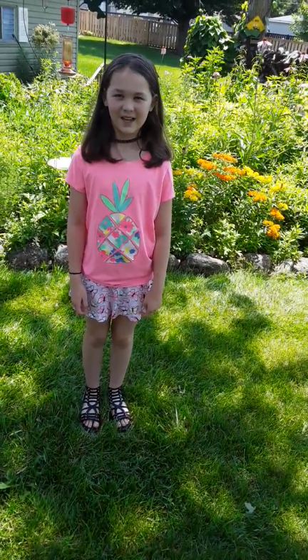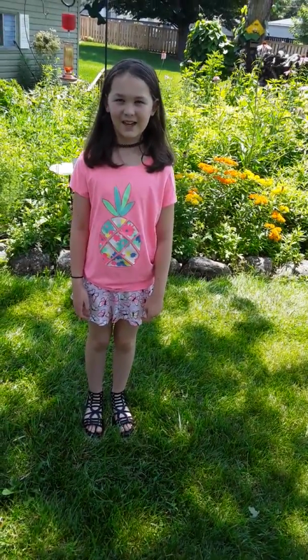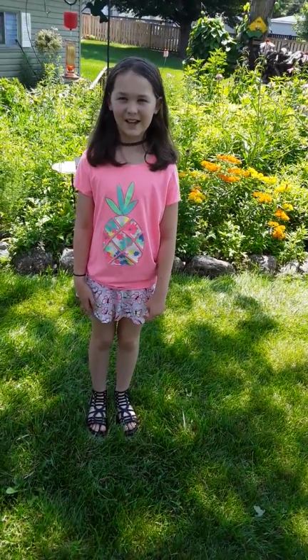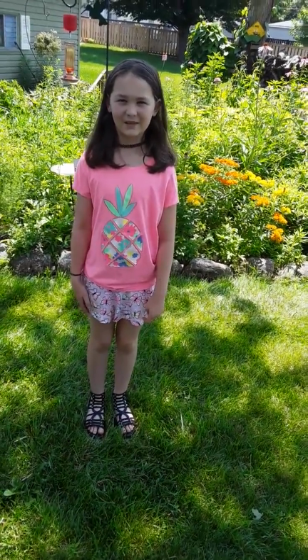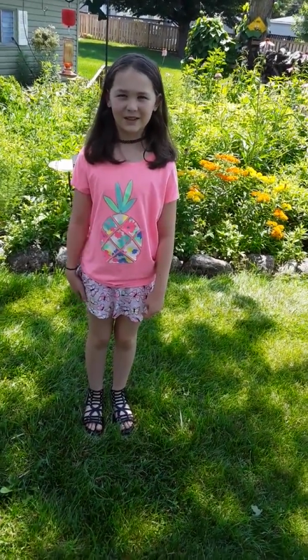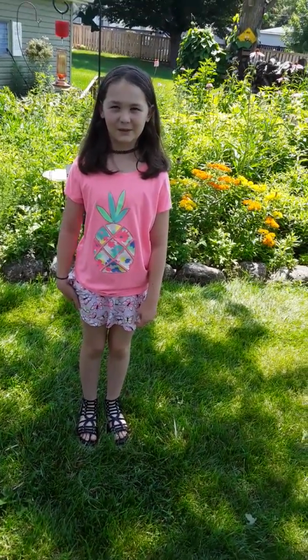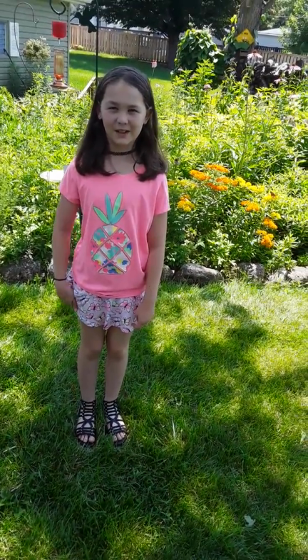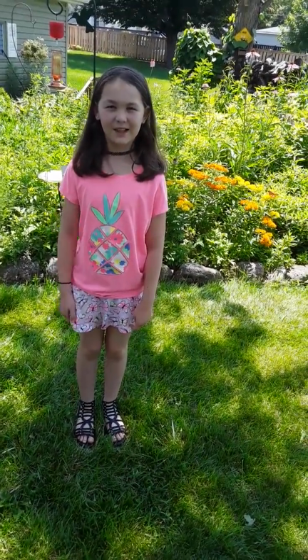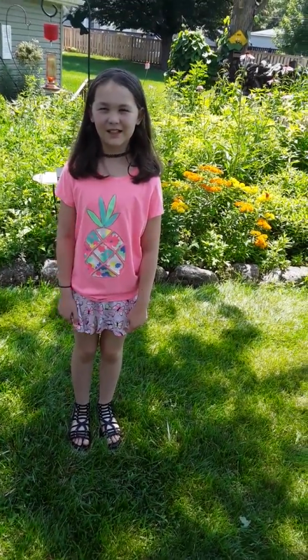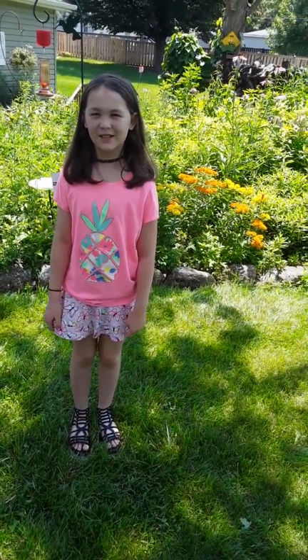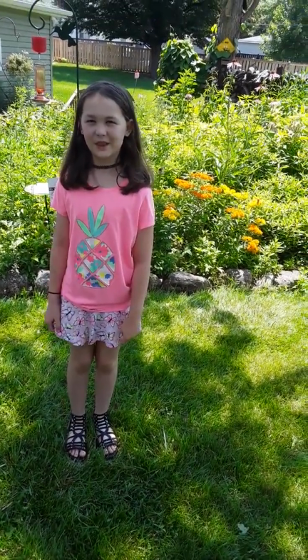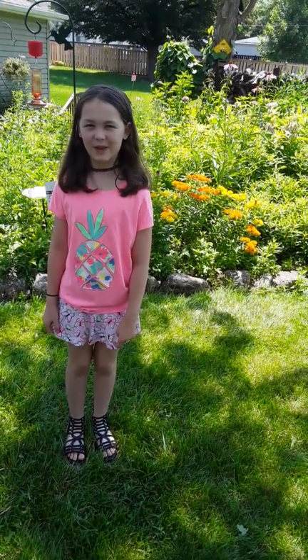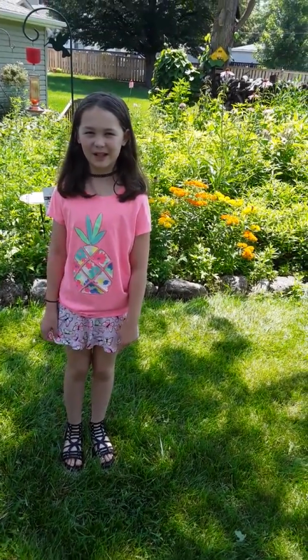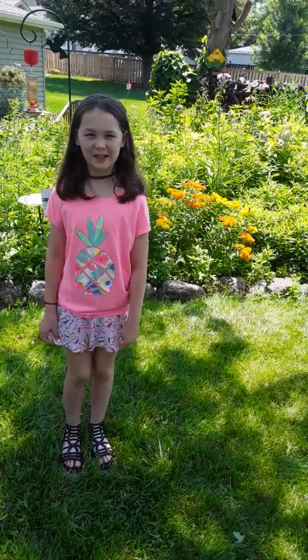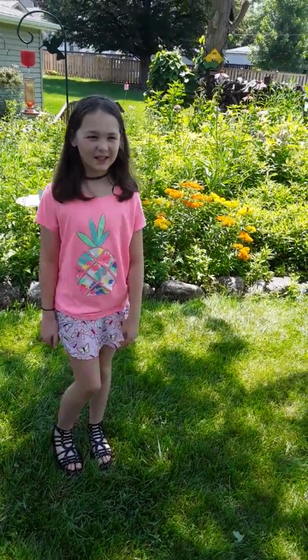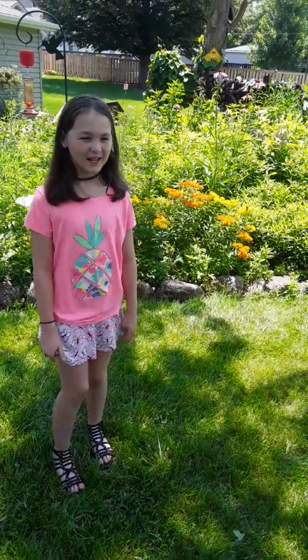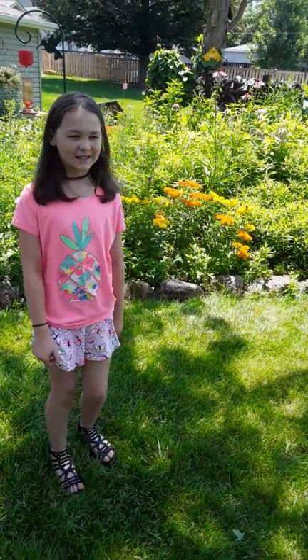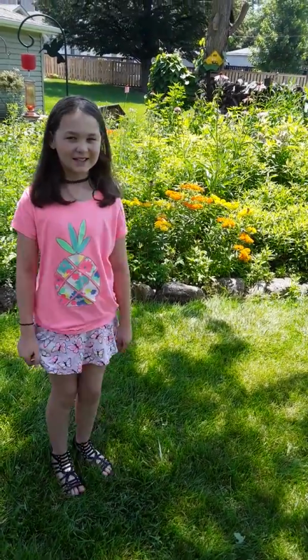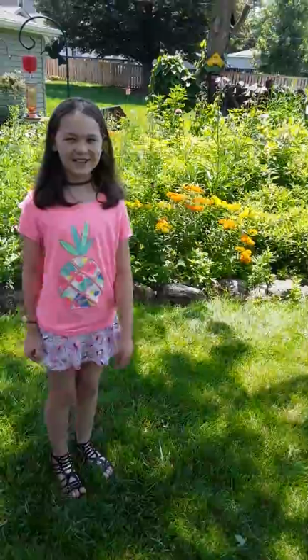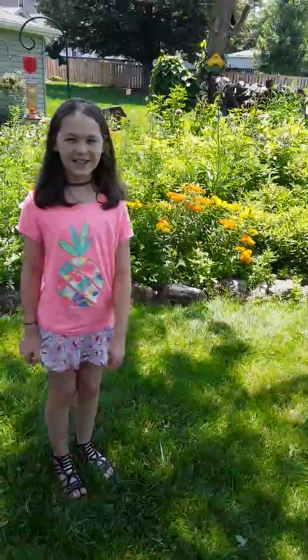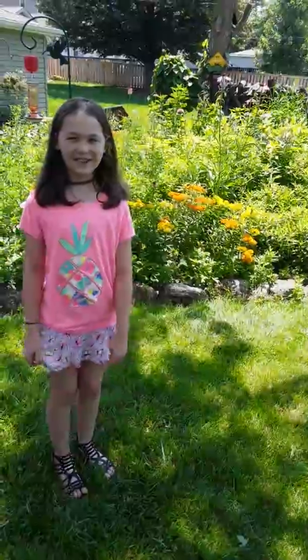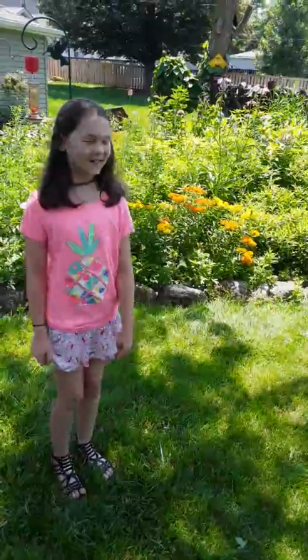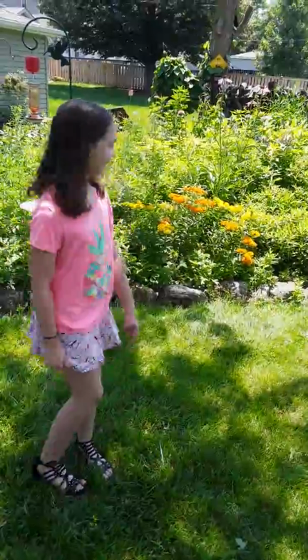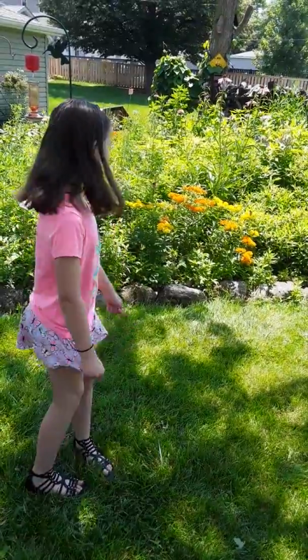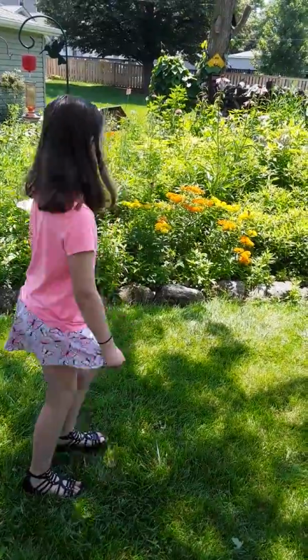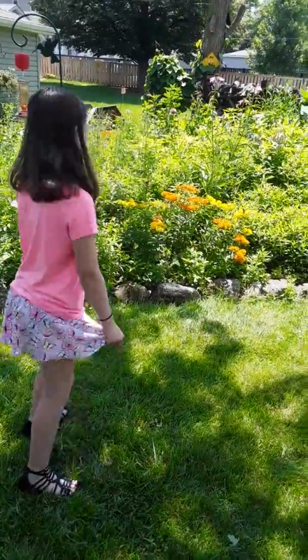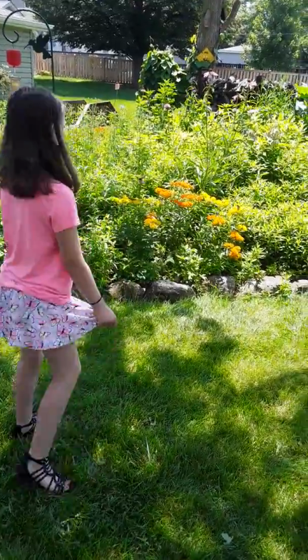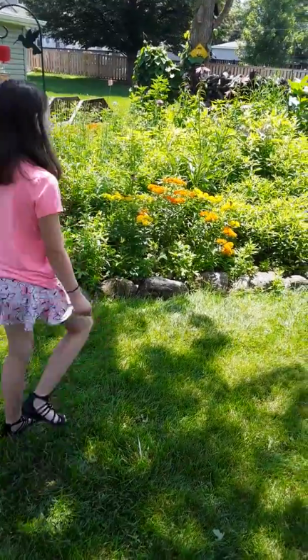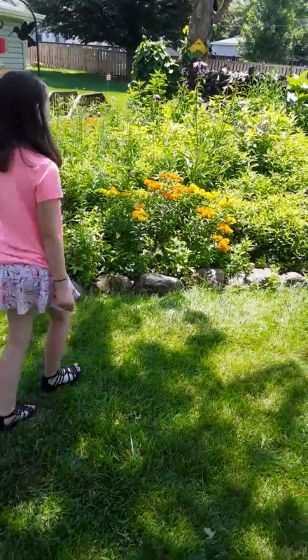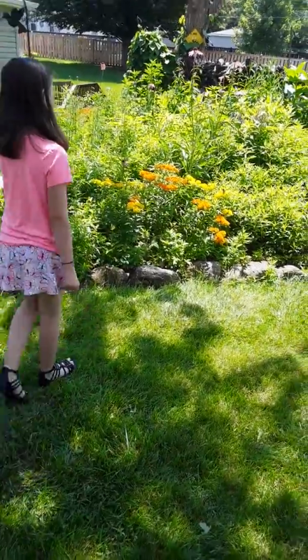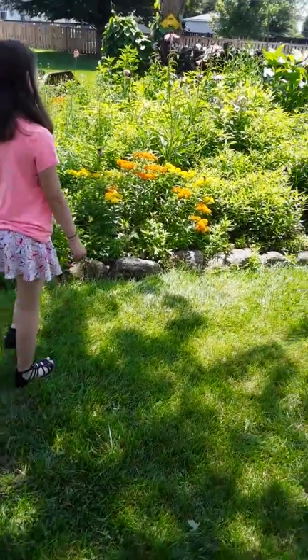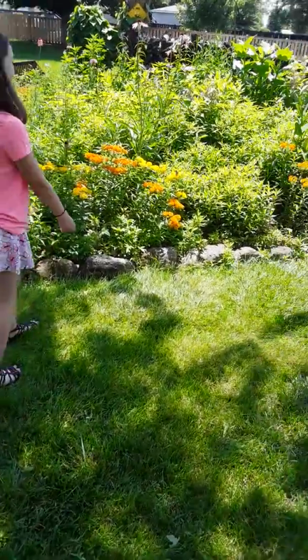Hey guys, what's up? It's Nature with Becky. And today... Hi.